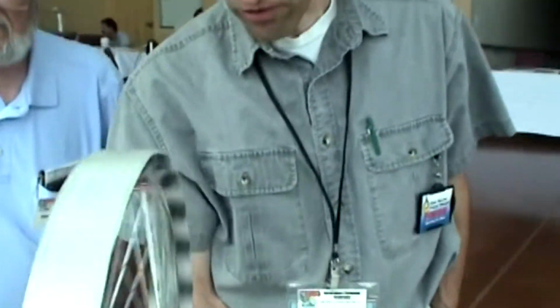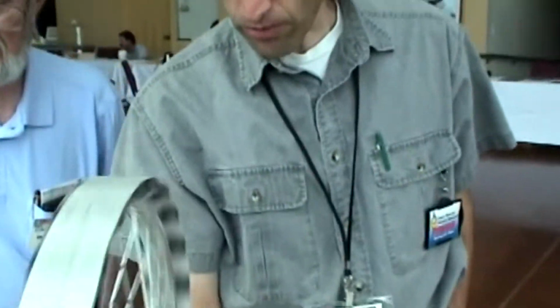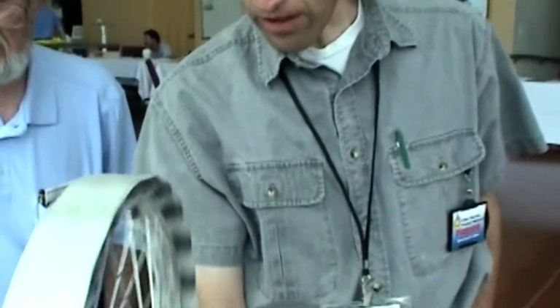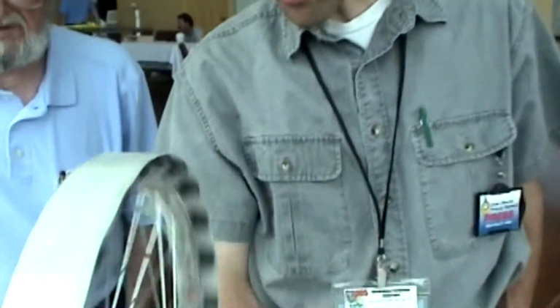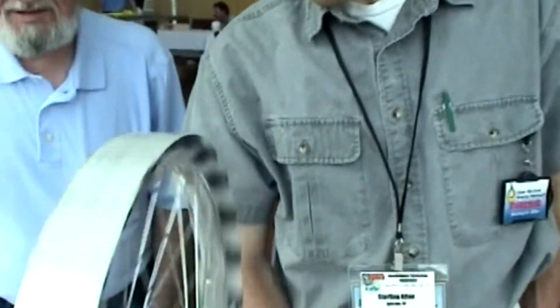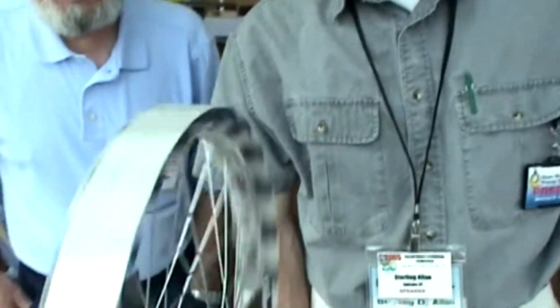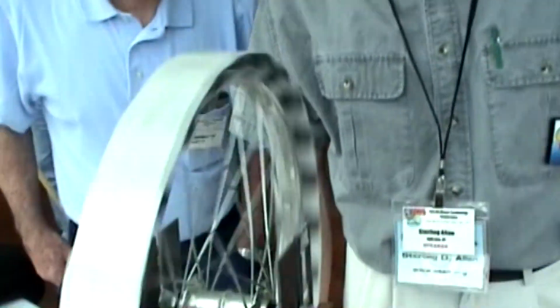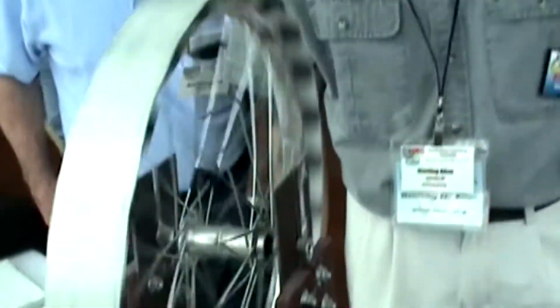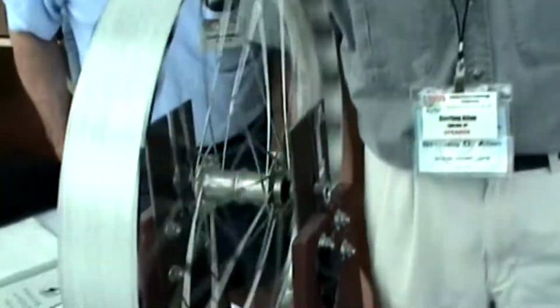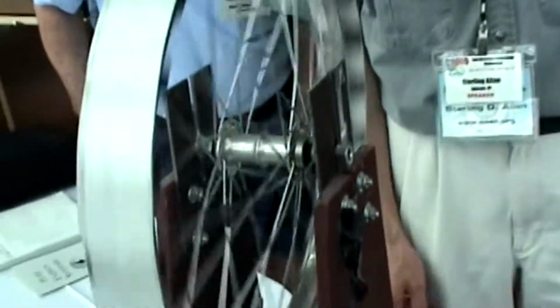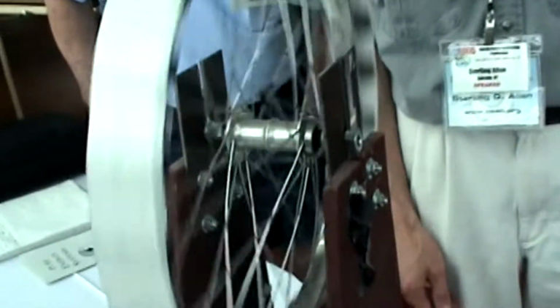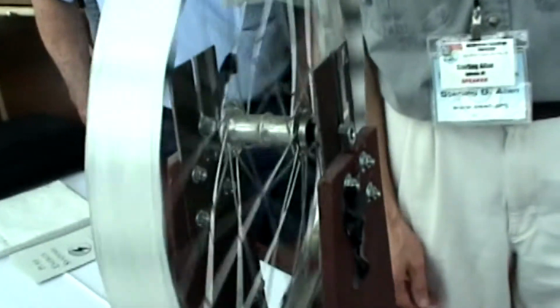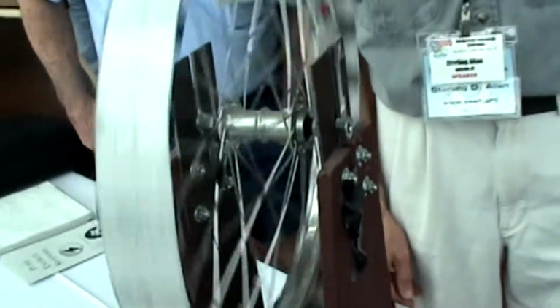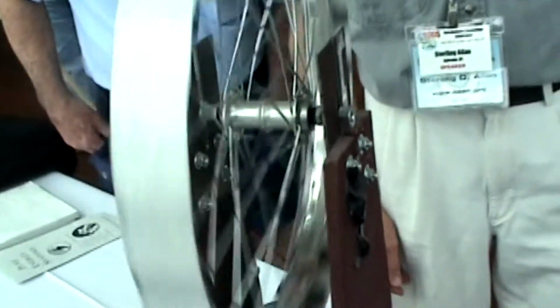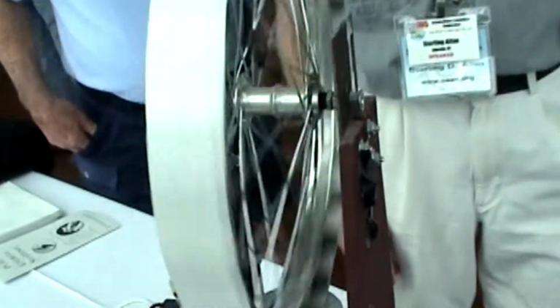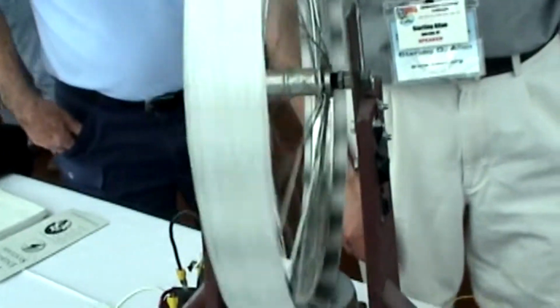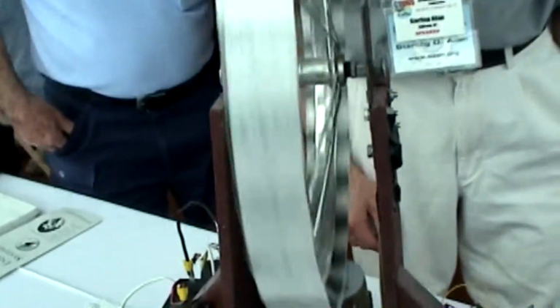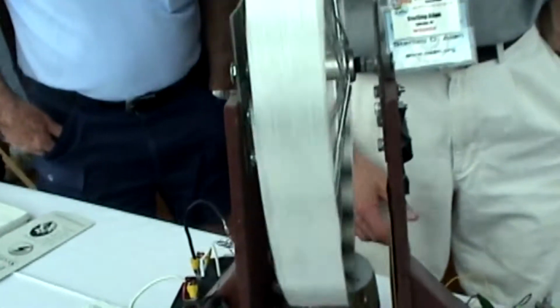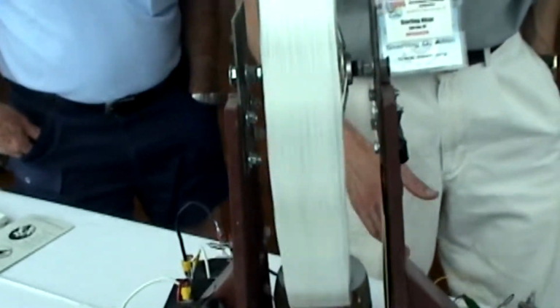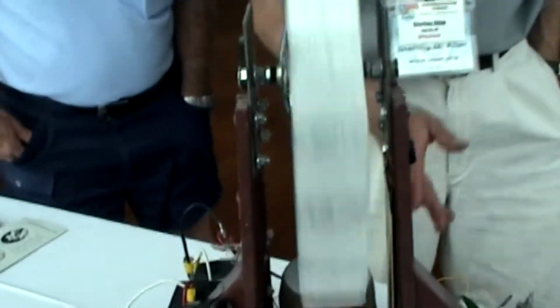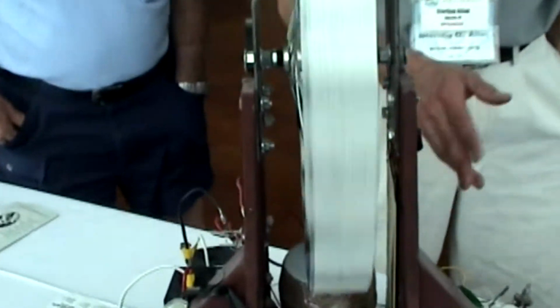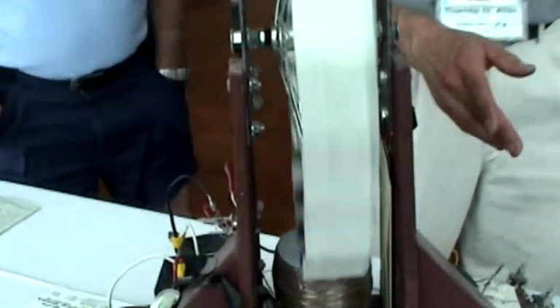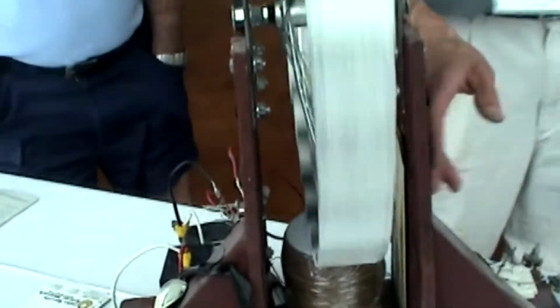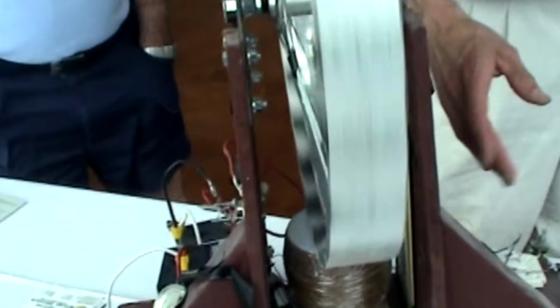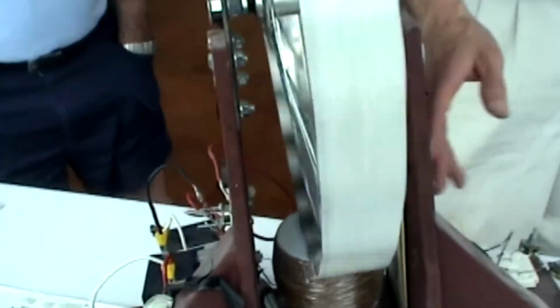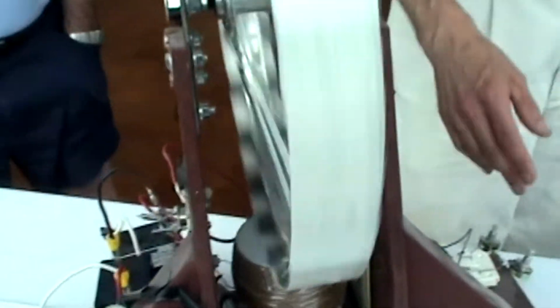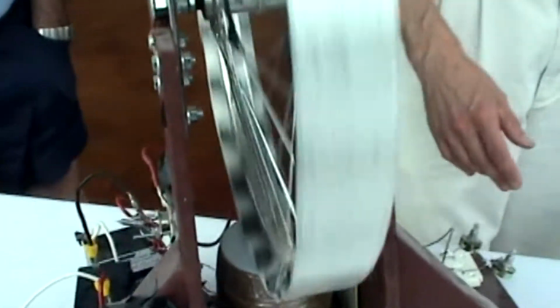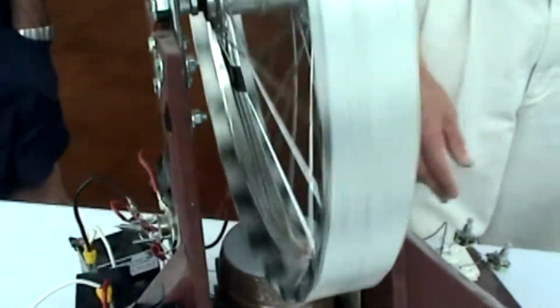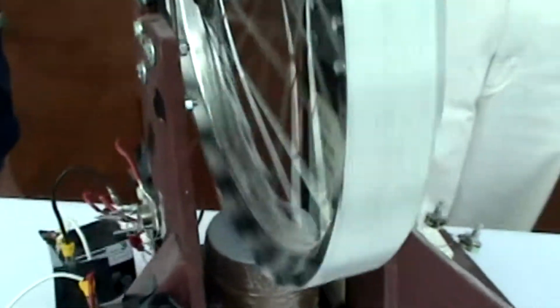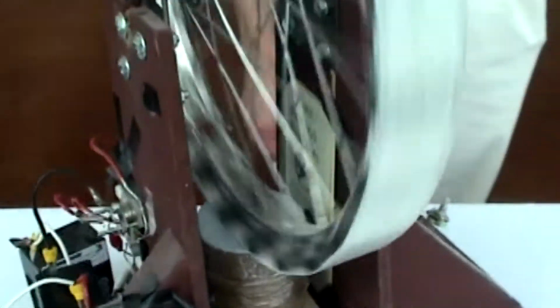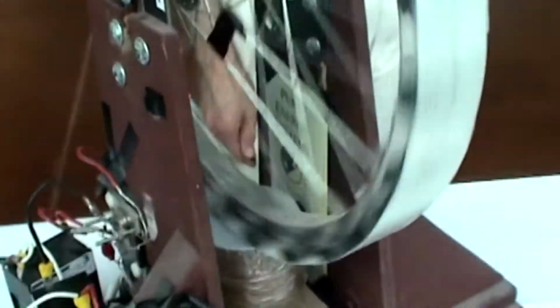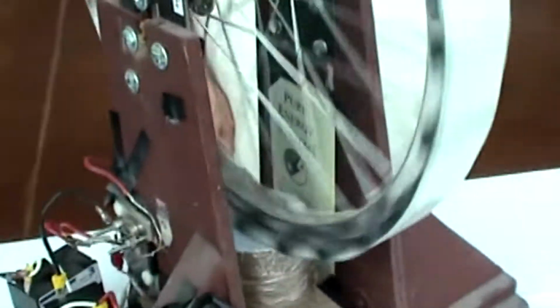This is Radio Shack hardware. There's about $100 worth of hardware here.